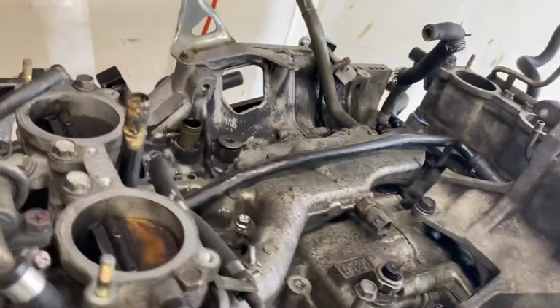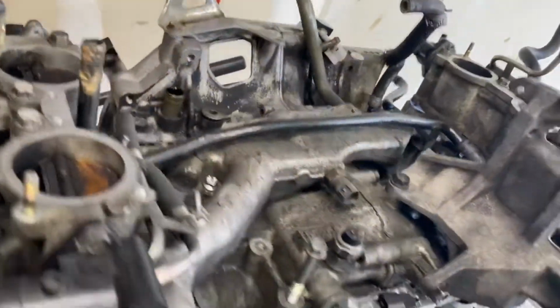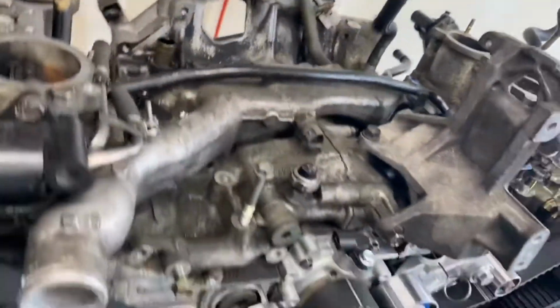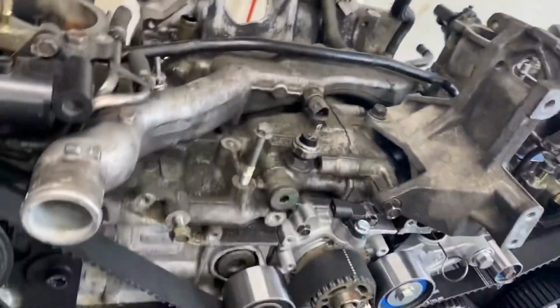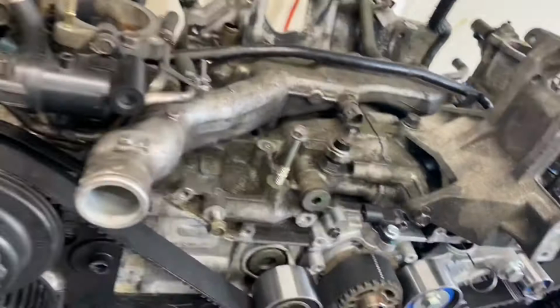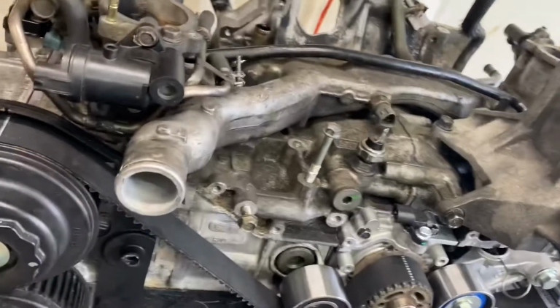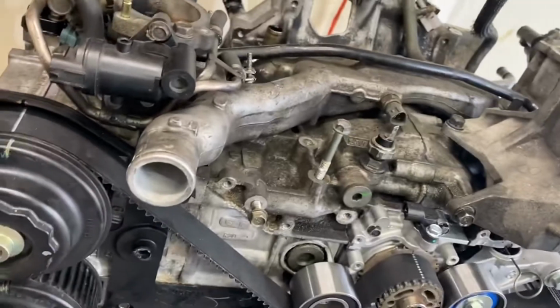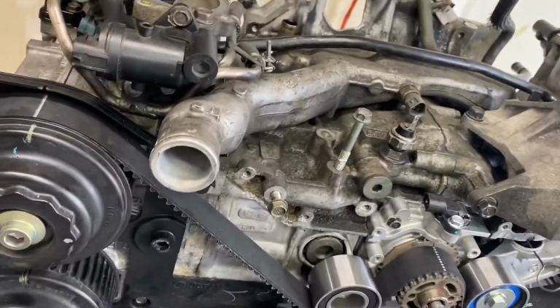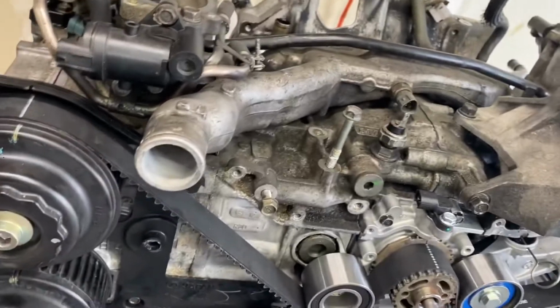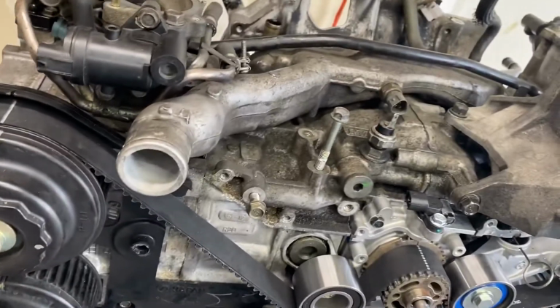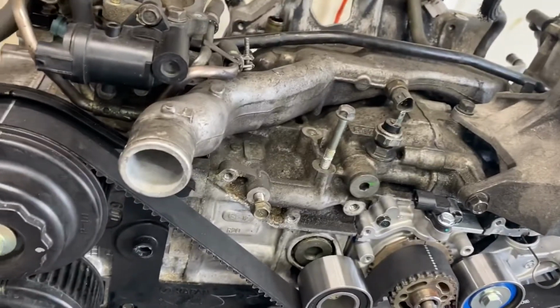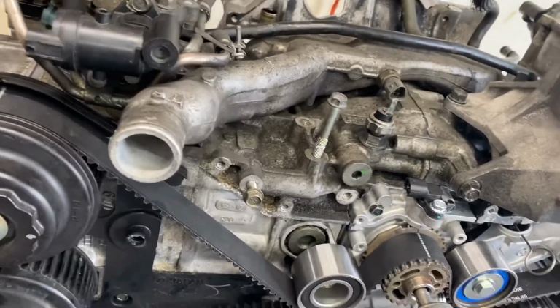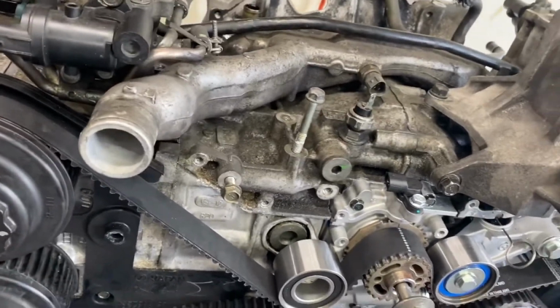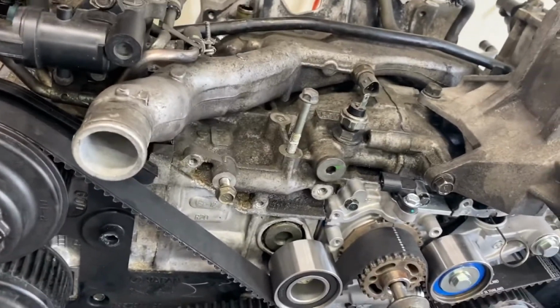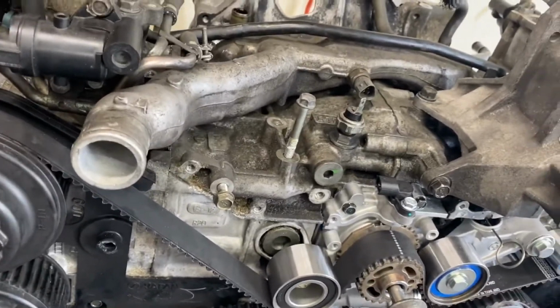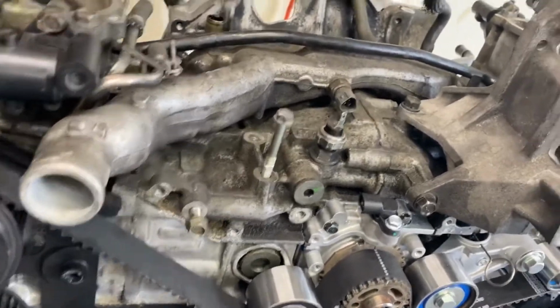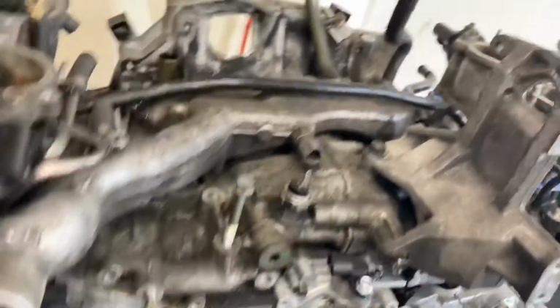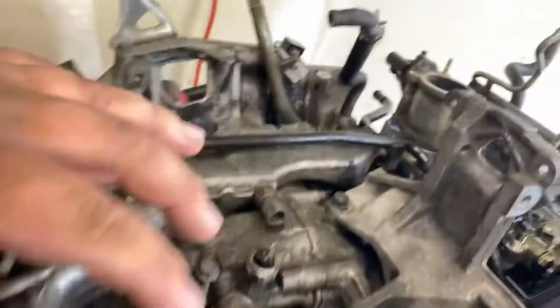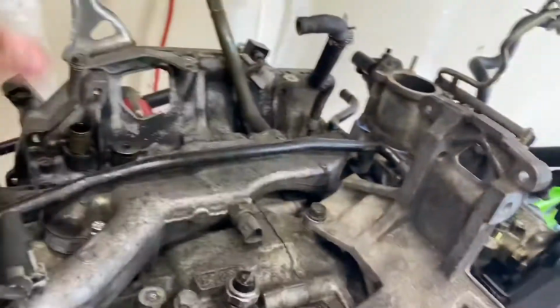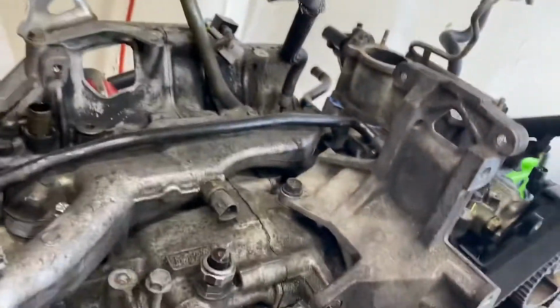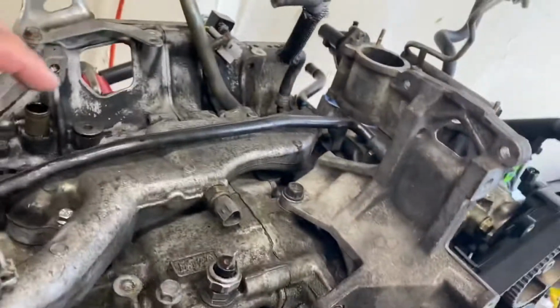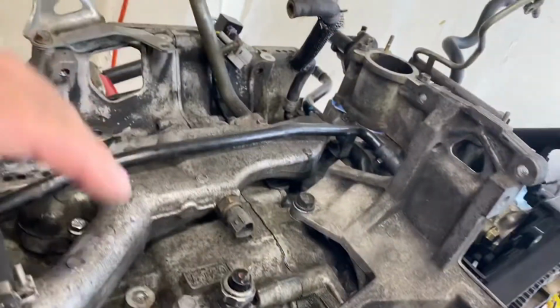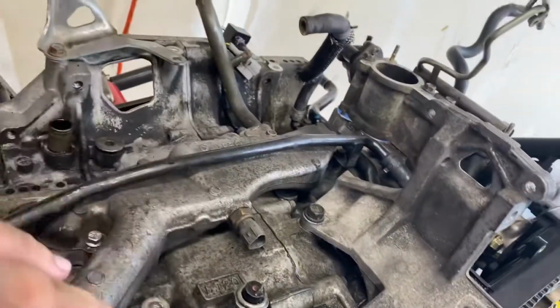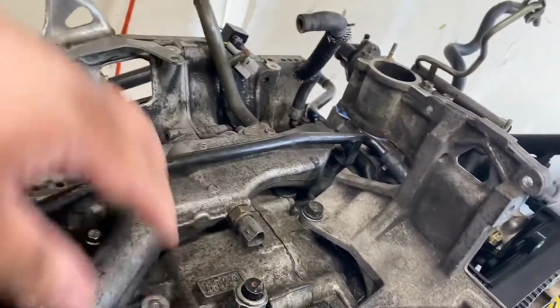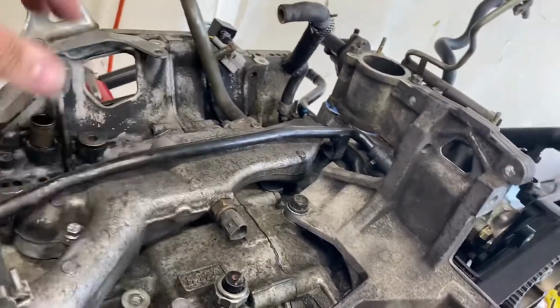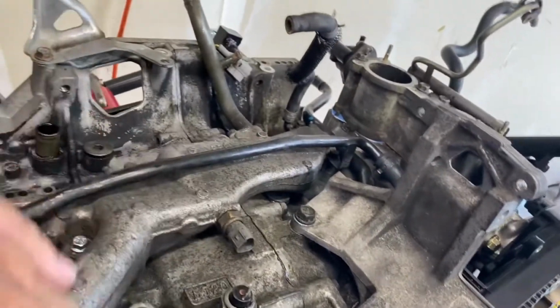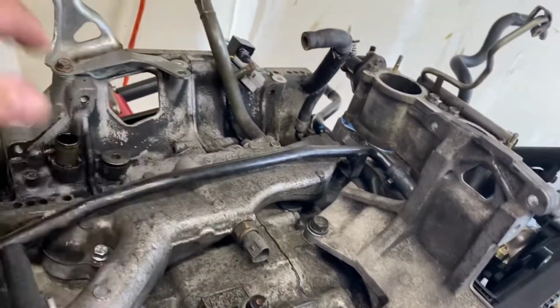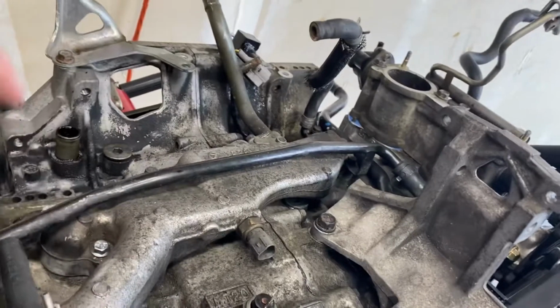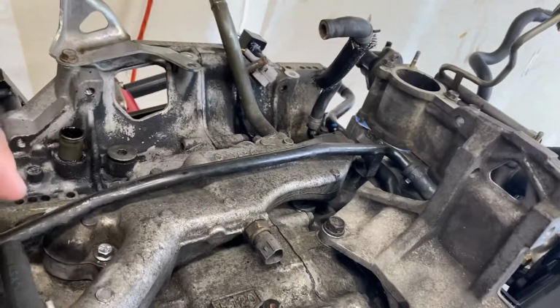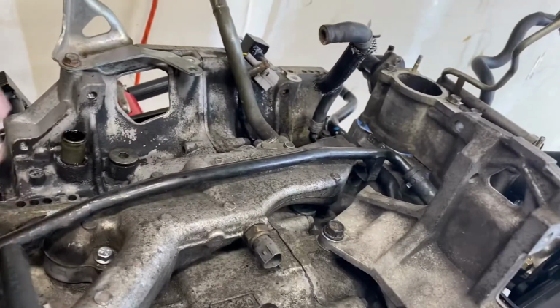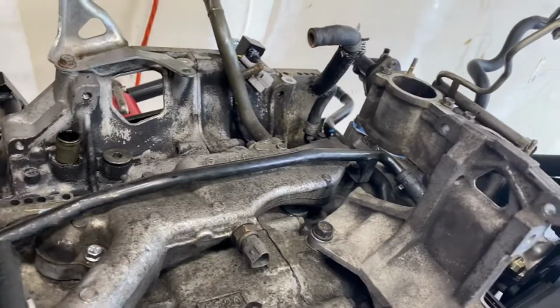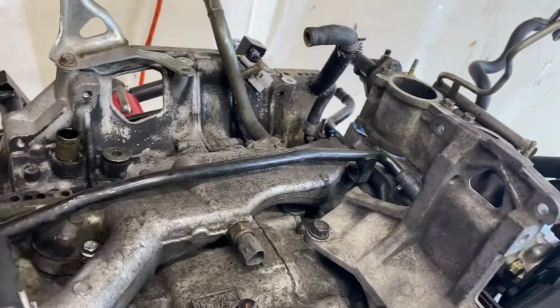I'm going to be ordering an inlet for this vehicle. It's easier to put the inlet in before I put the crossover pipe.